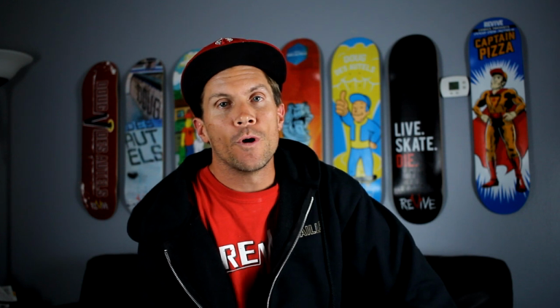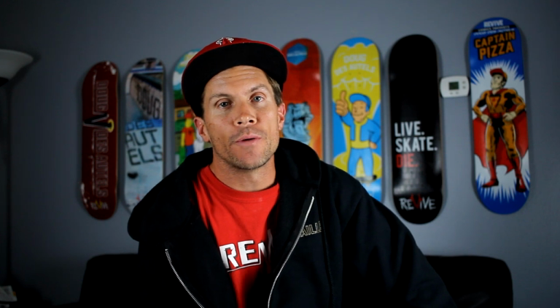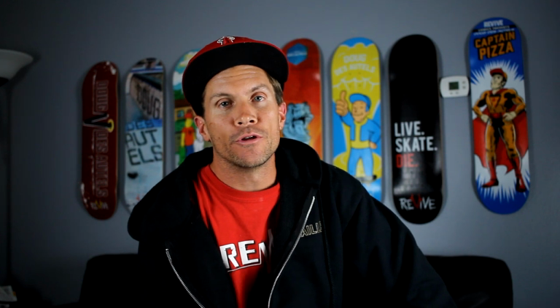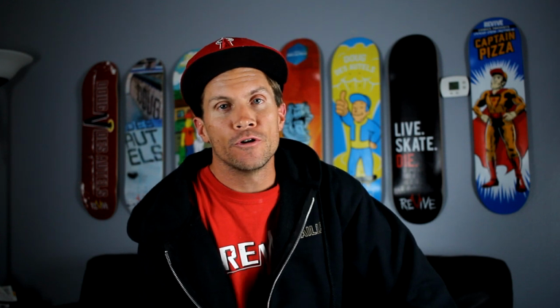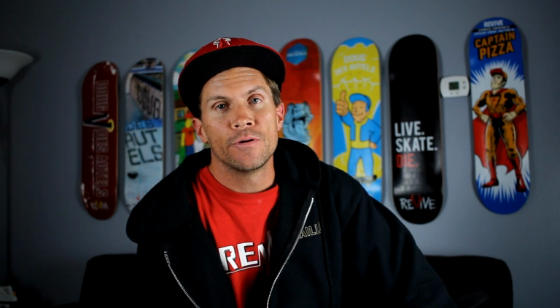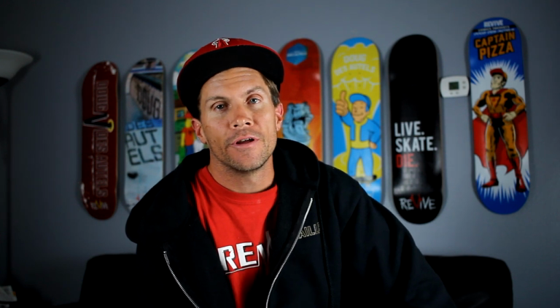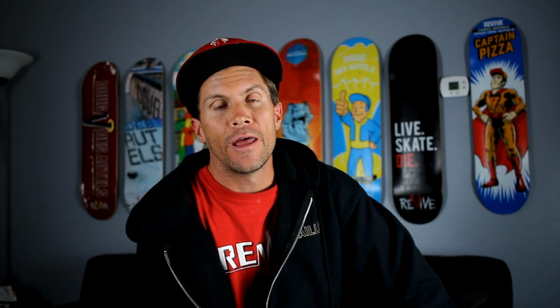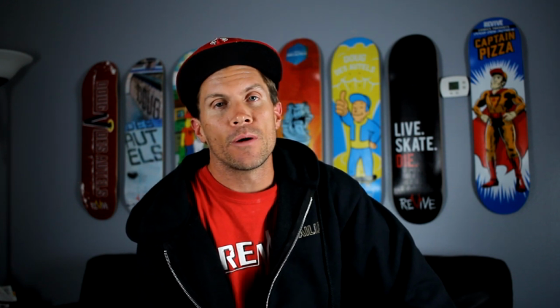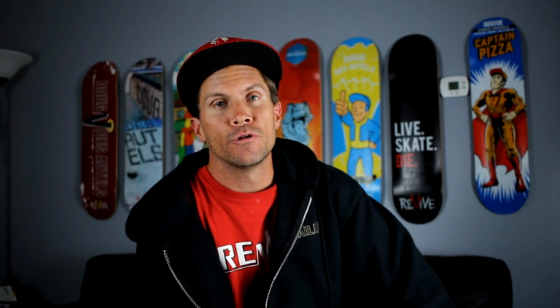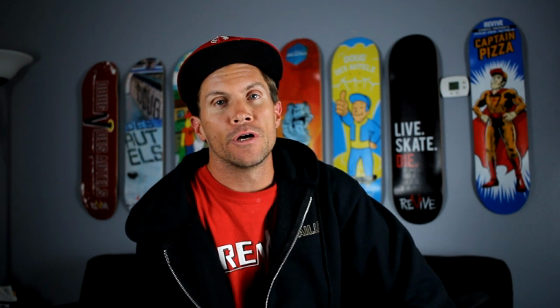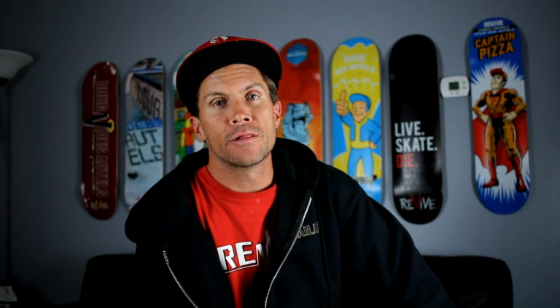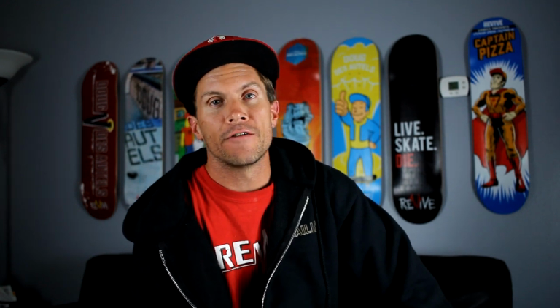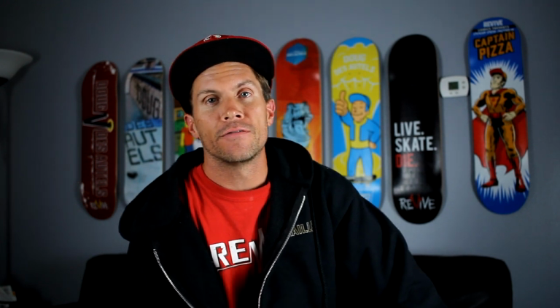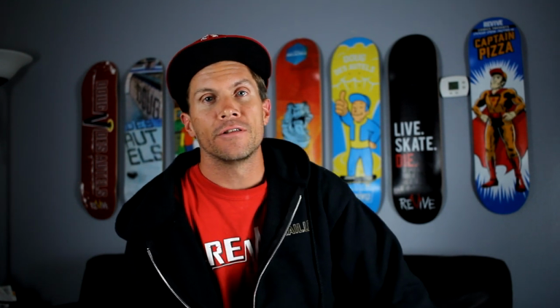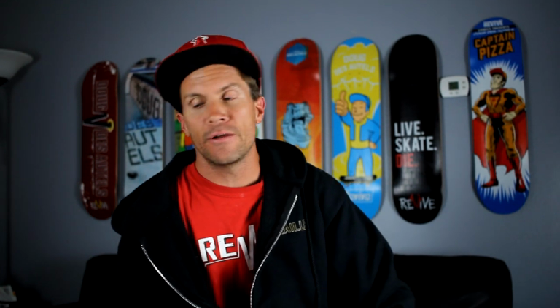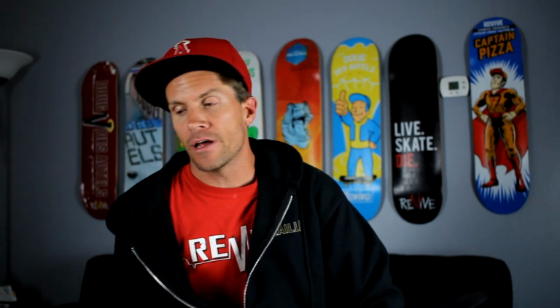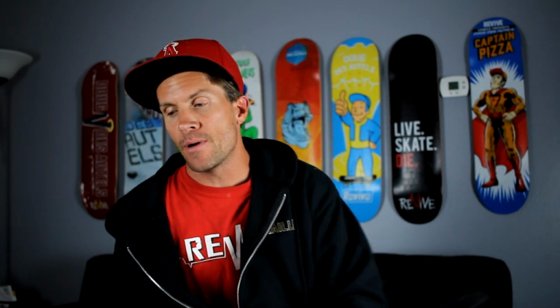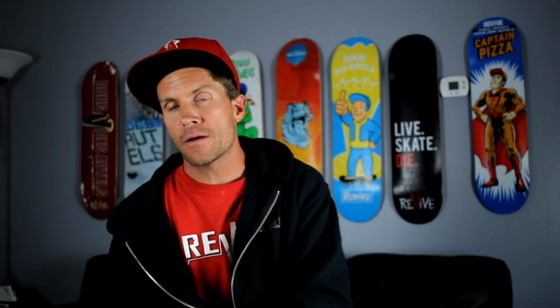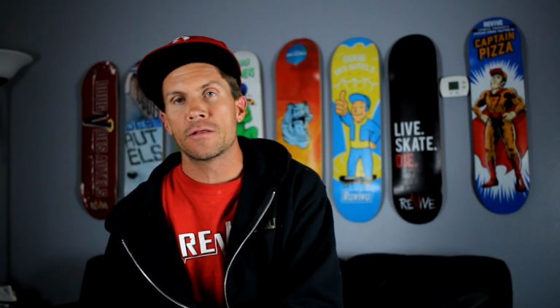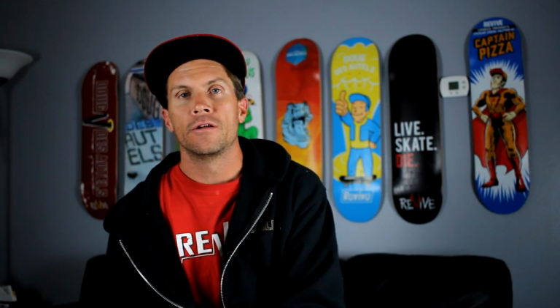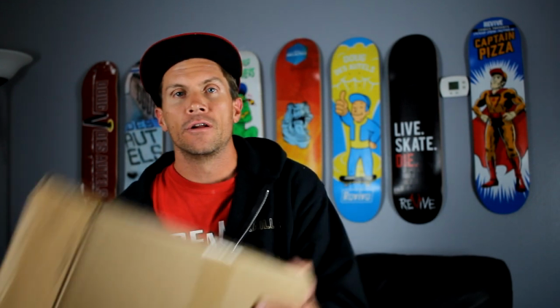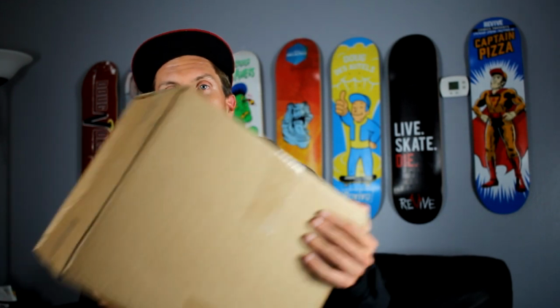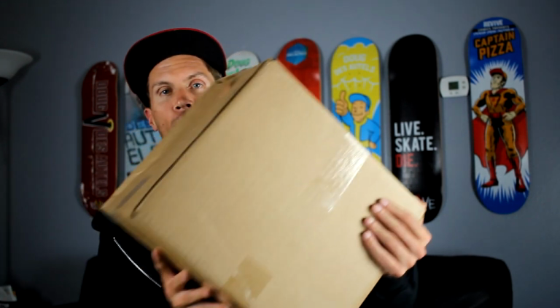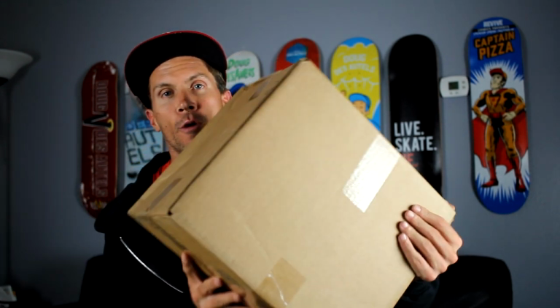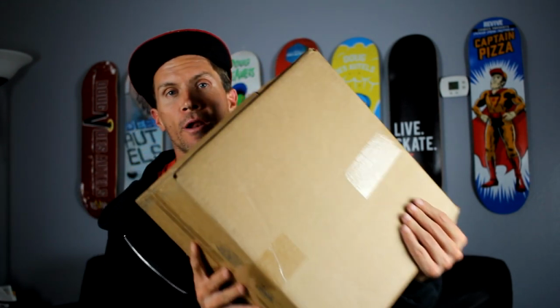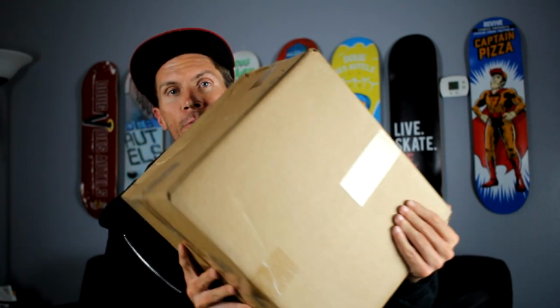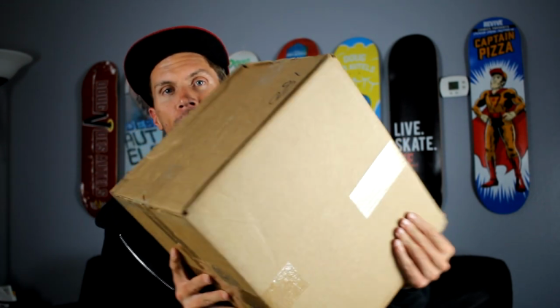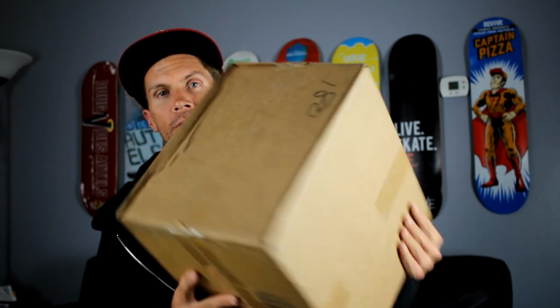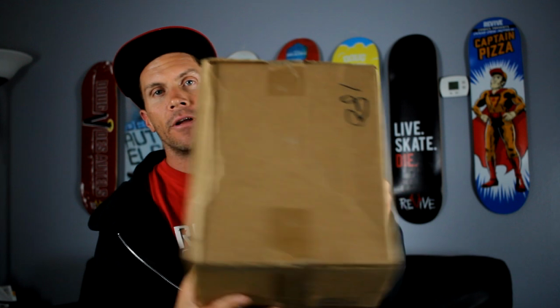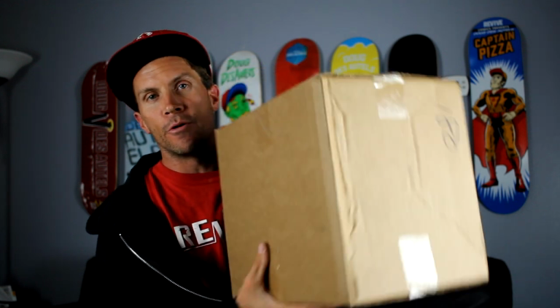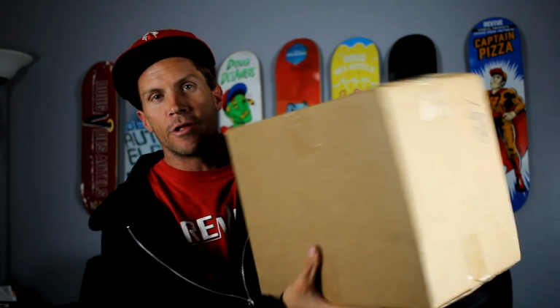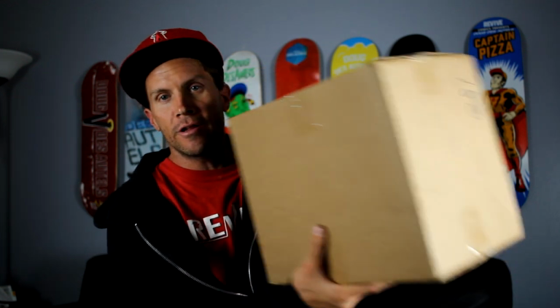What's up YouTube, welcome to A Doug's Life. Today we got a box and we're gonna open it up and see what's in it.